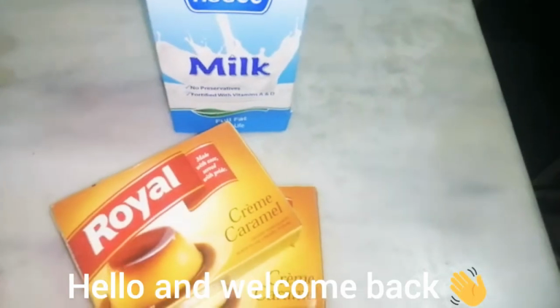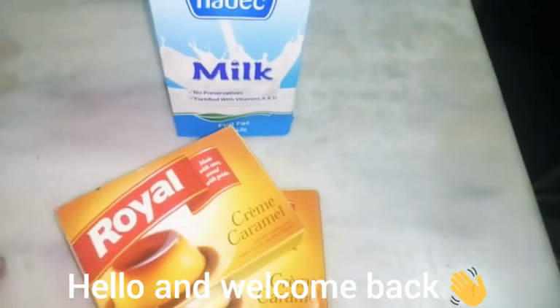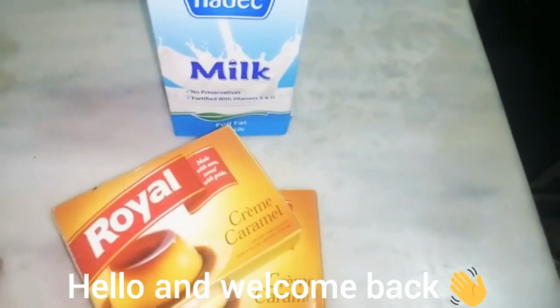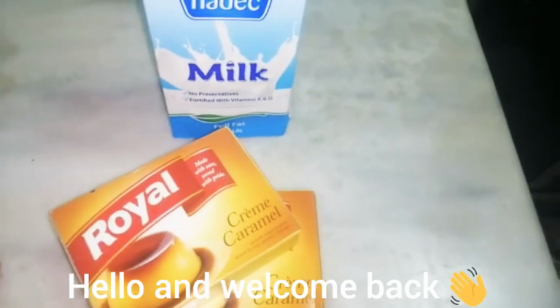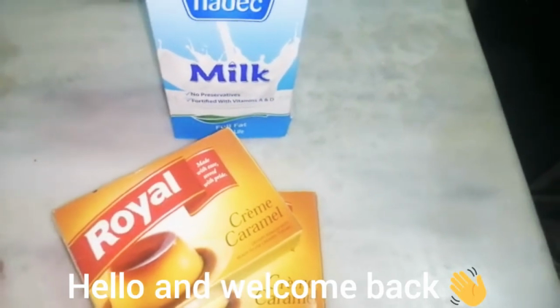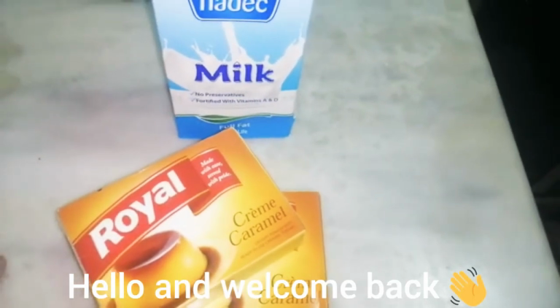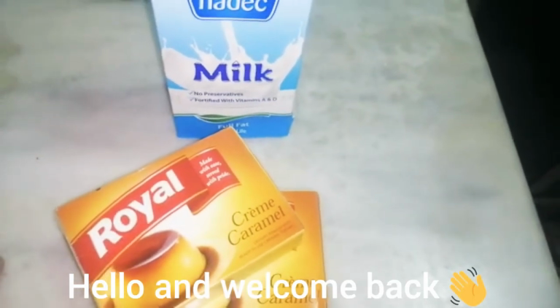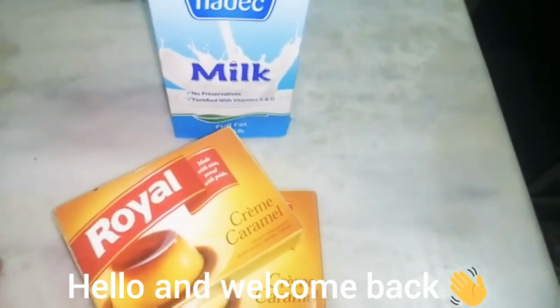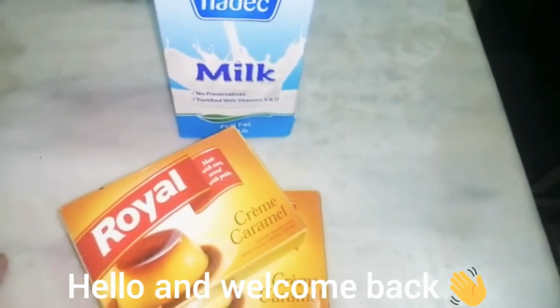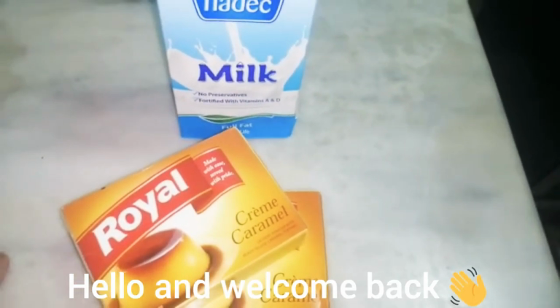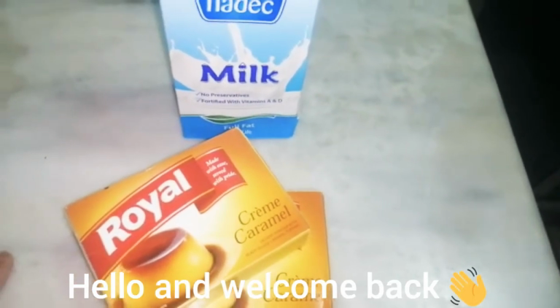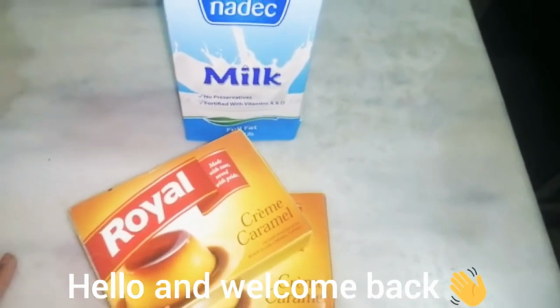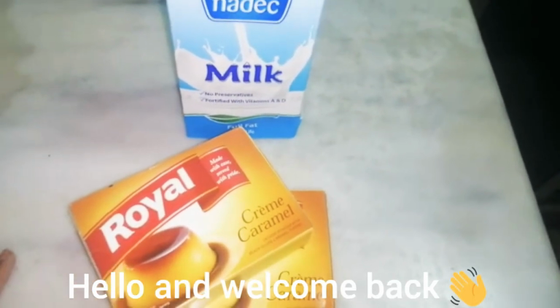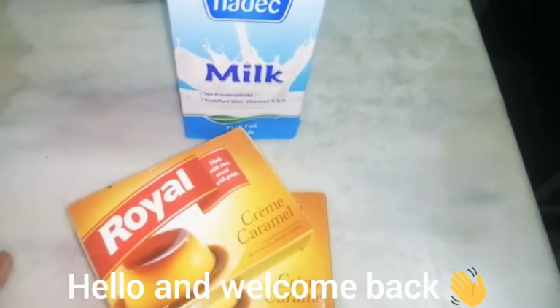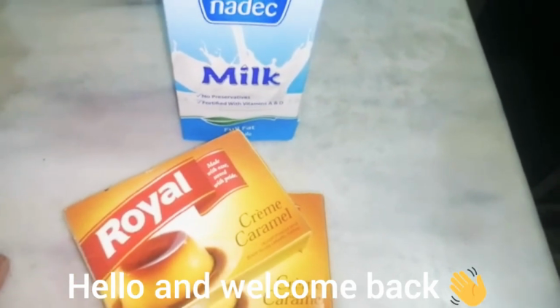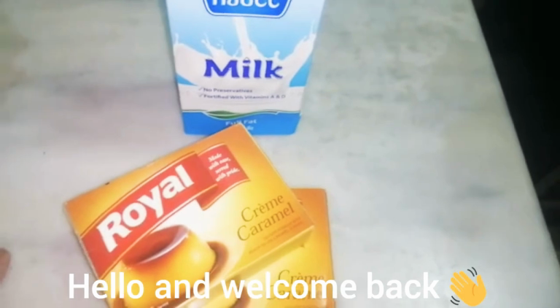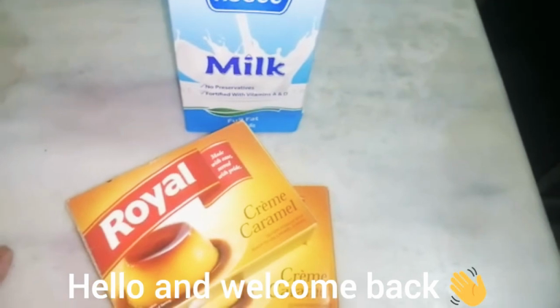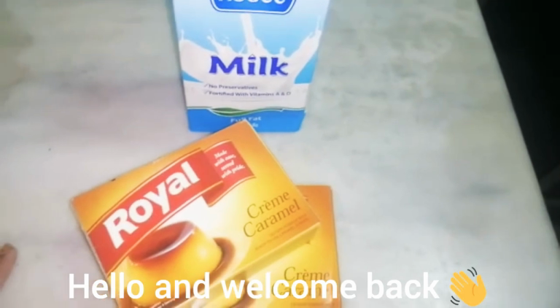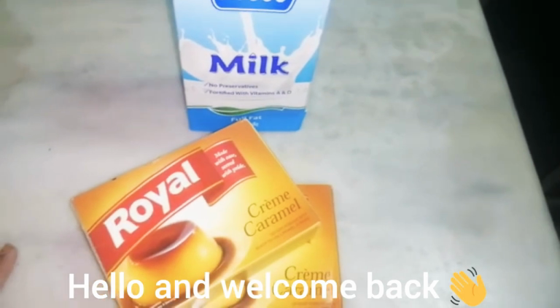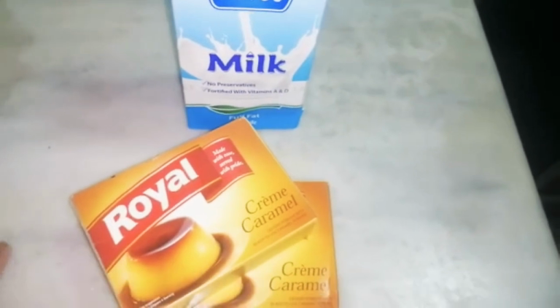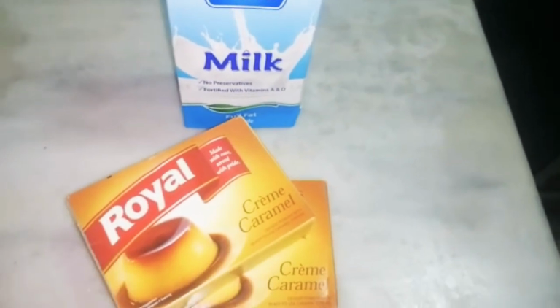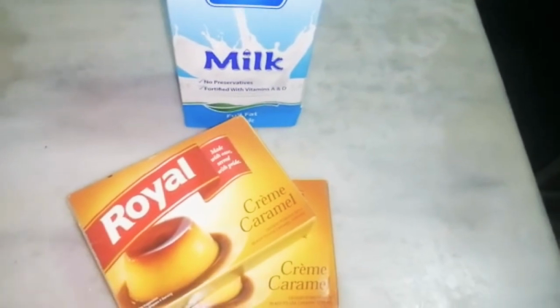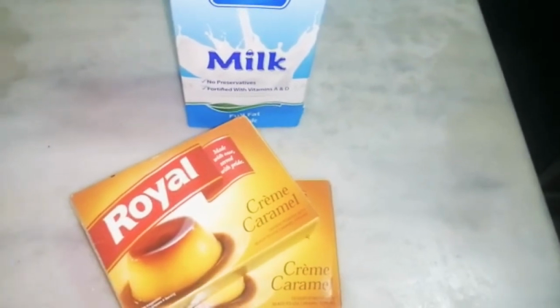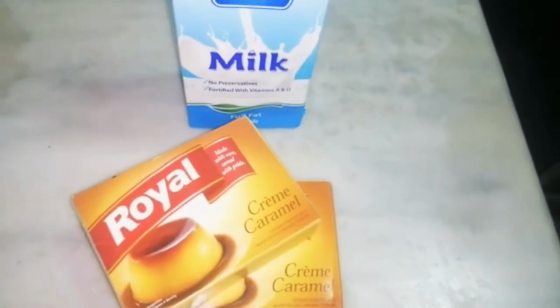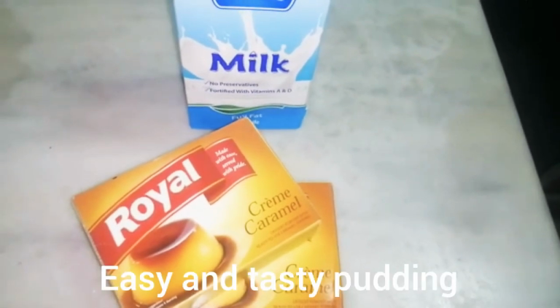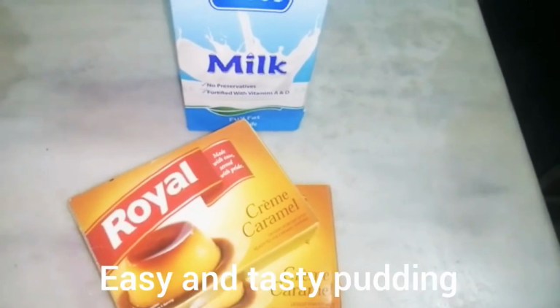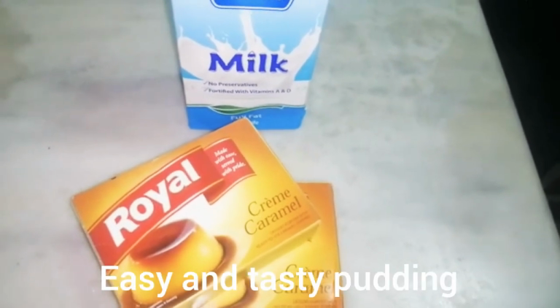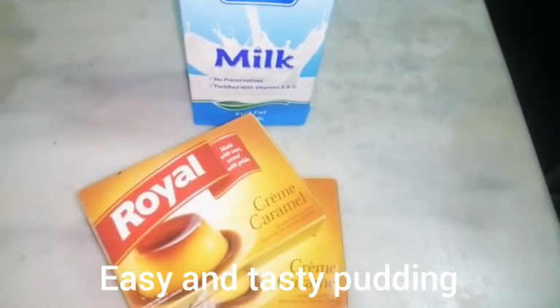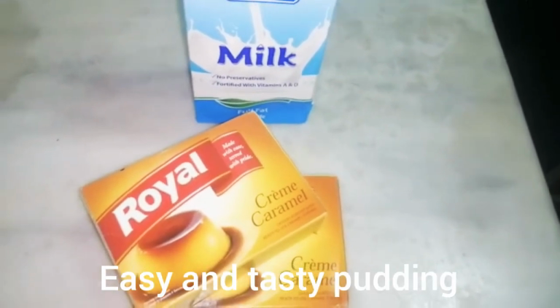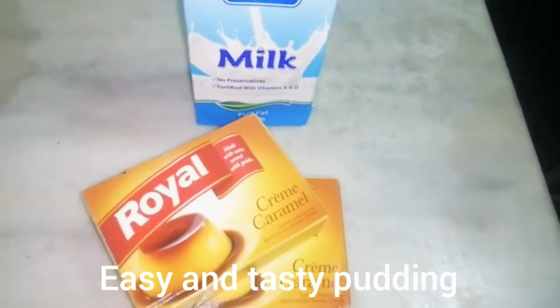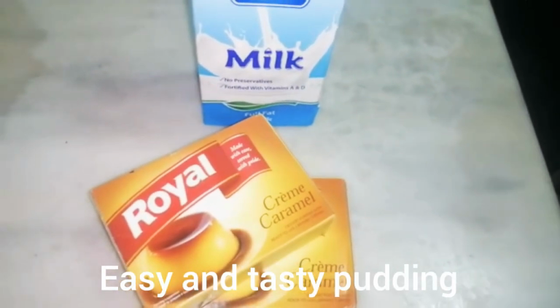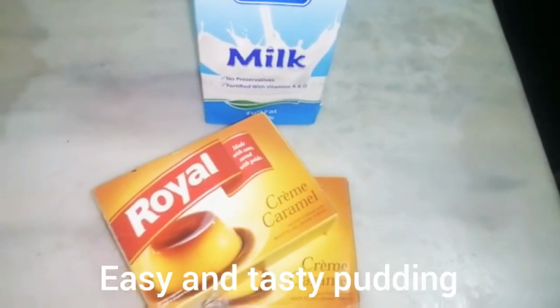Asalaamu alaikum and welcome back to my channel. Today I am going to tell you how to make caramel pudding.